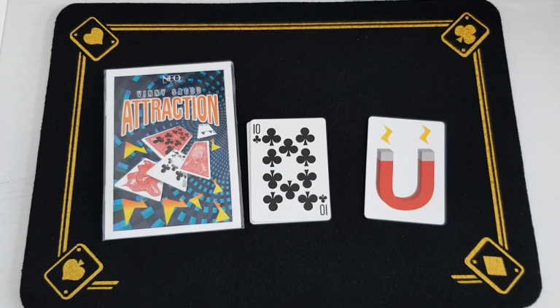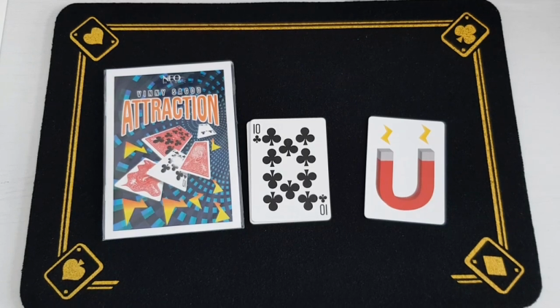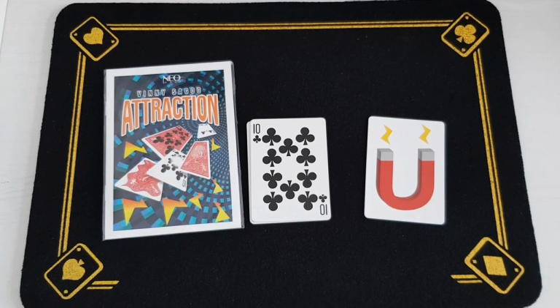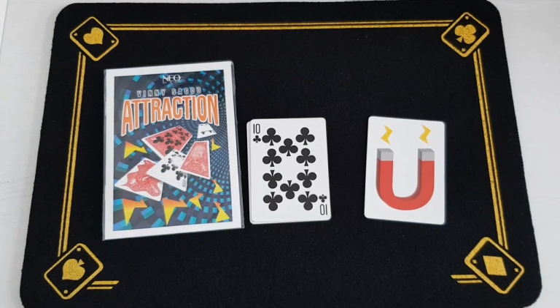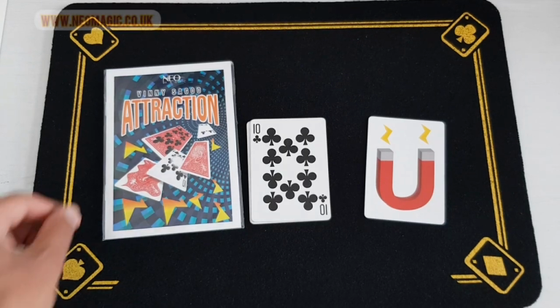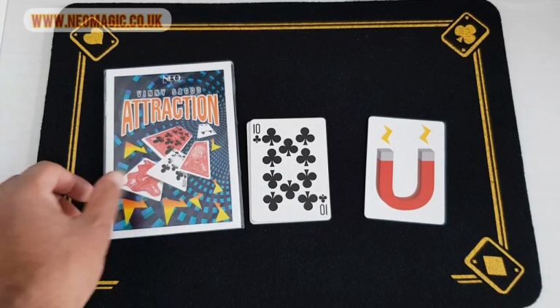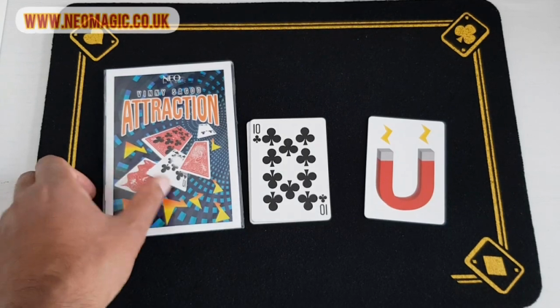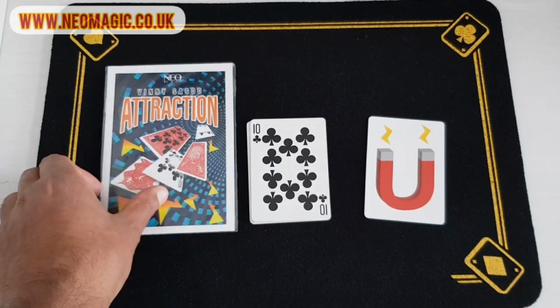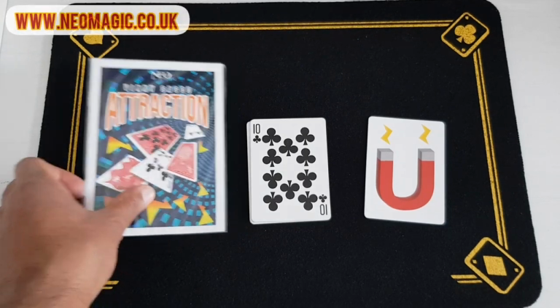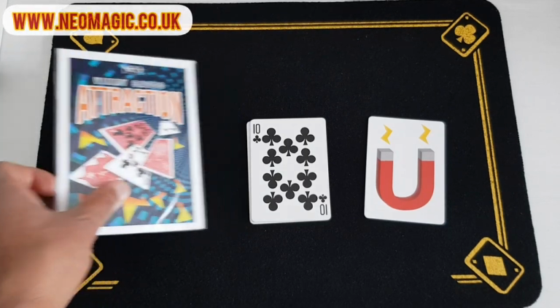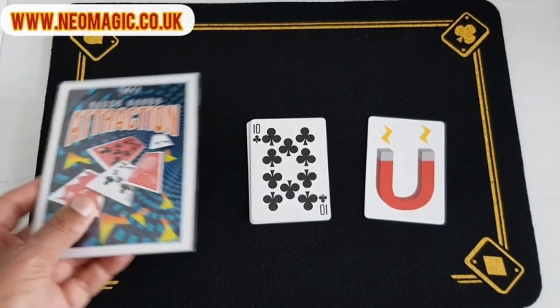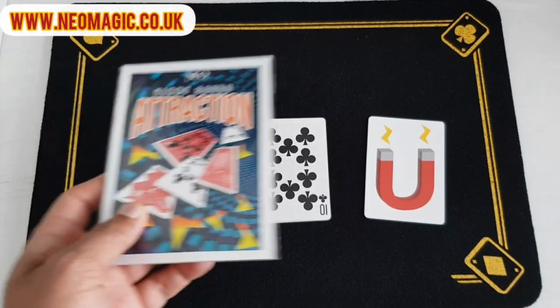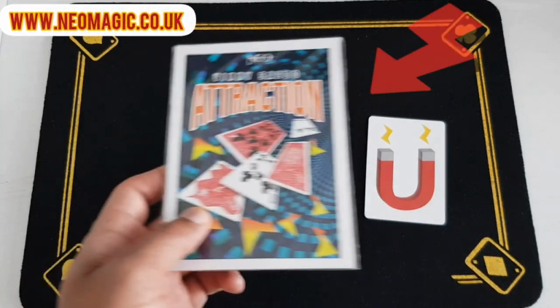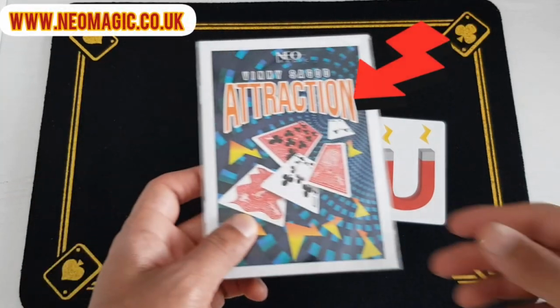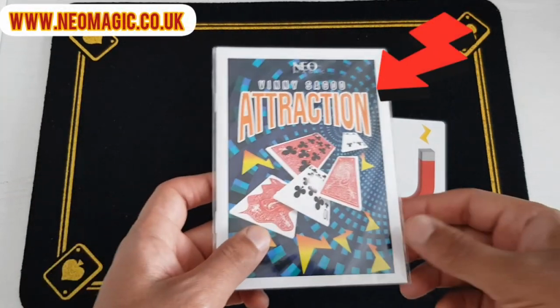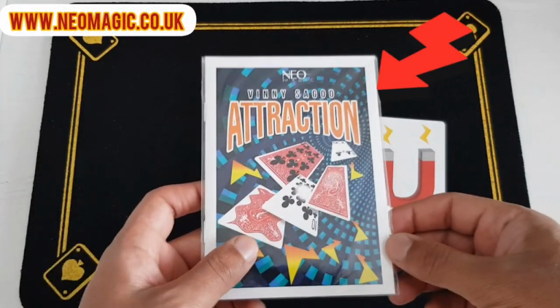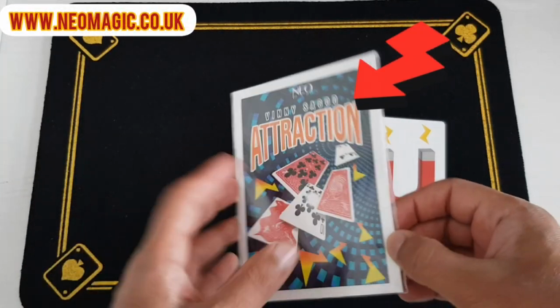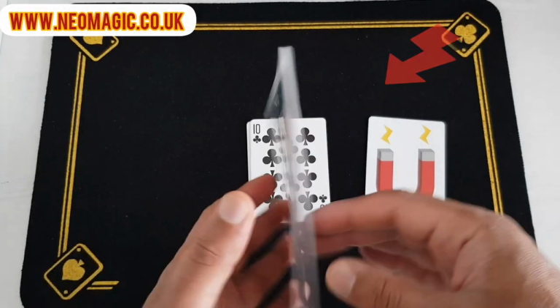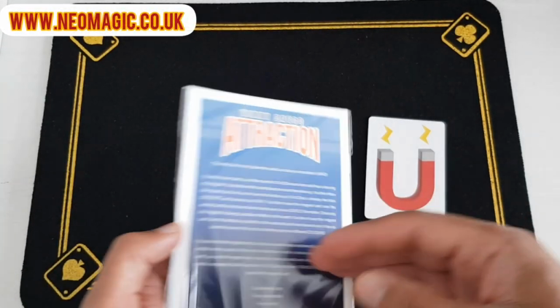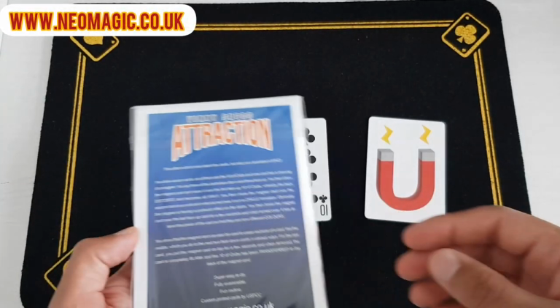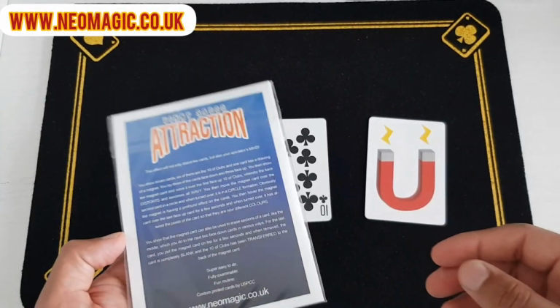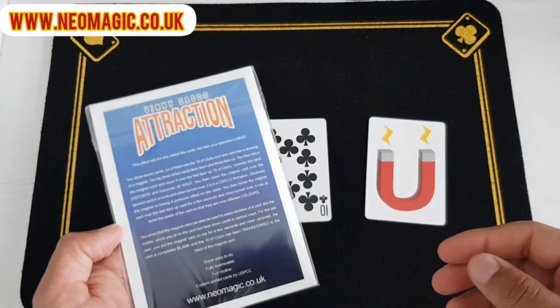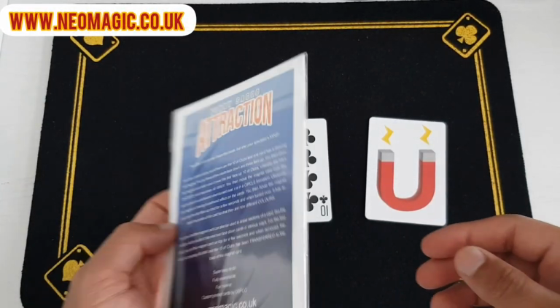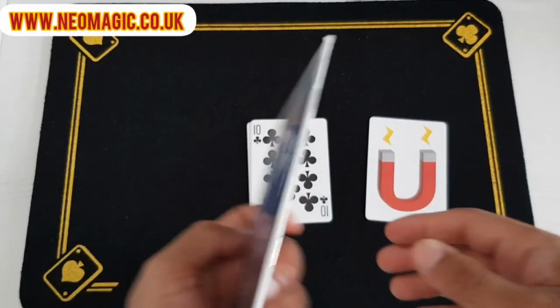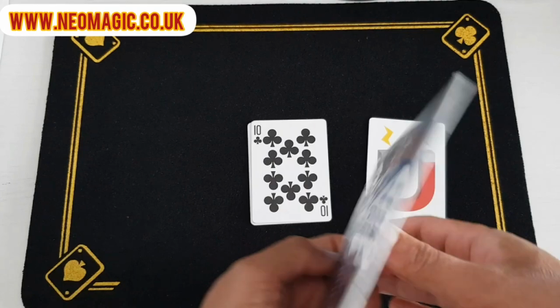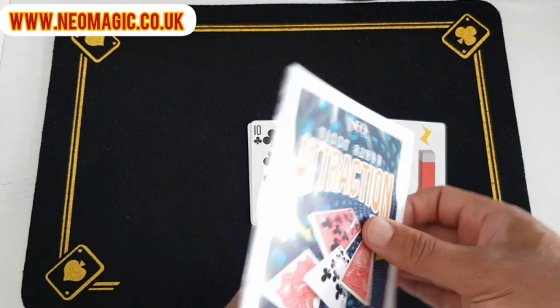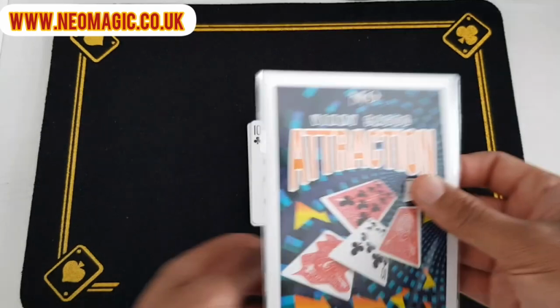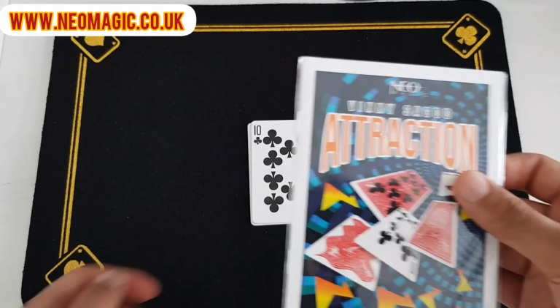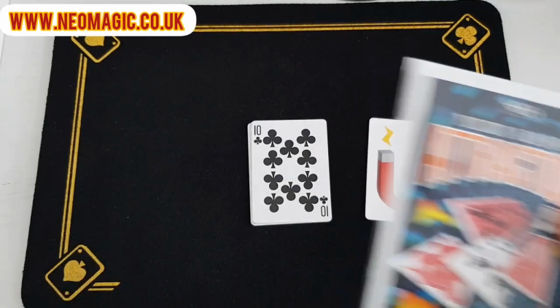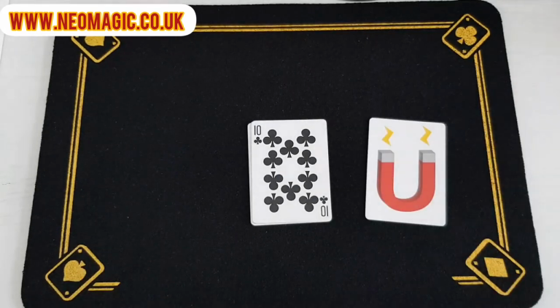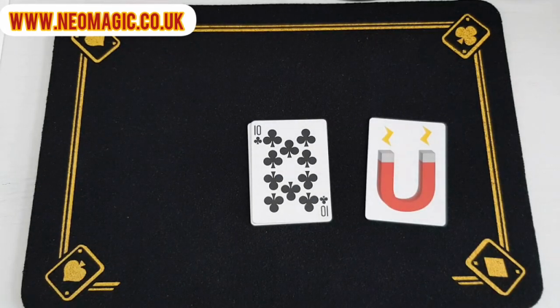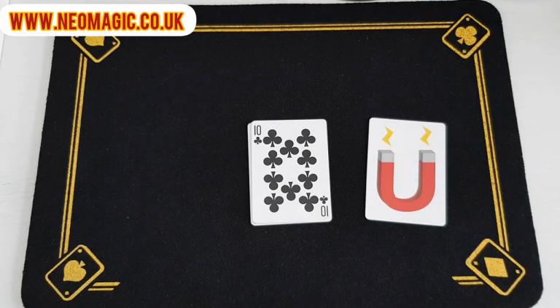Hi guys, I want to show you this quick effect called Attraction. This is it here. It is amazing.